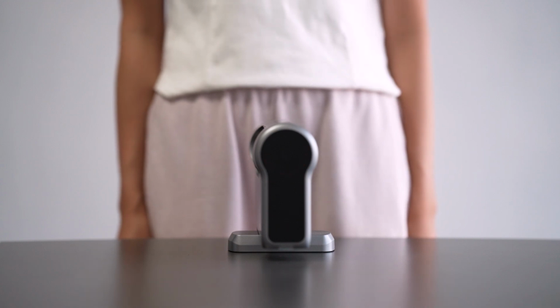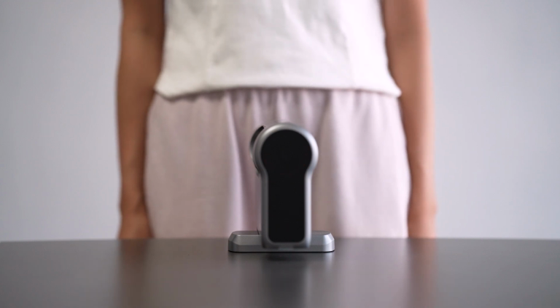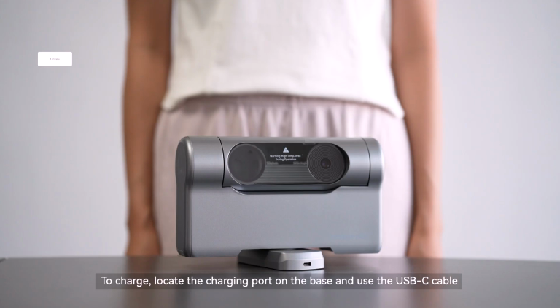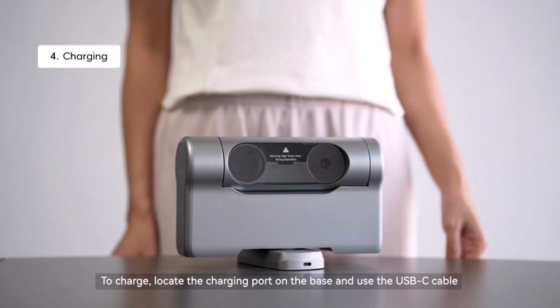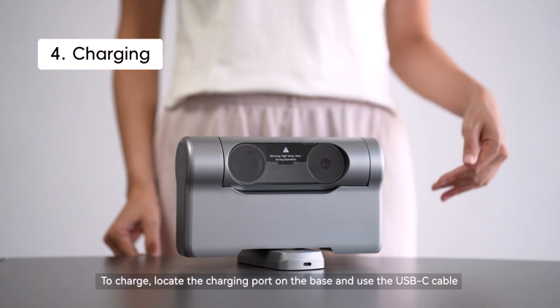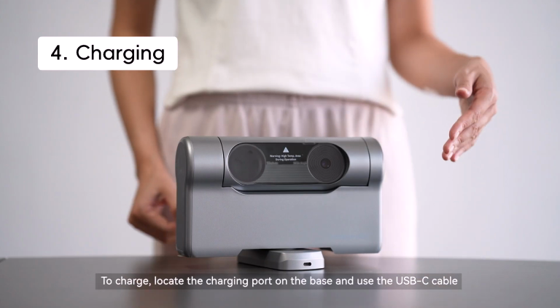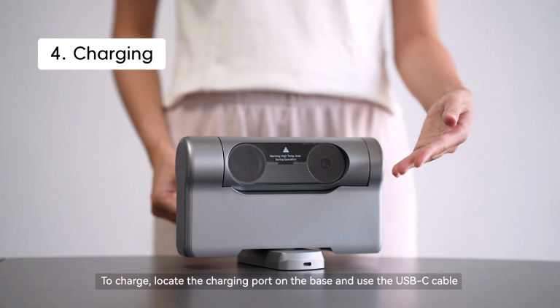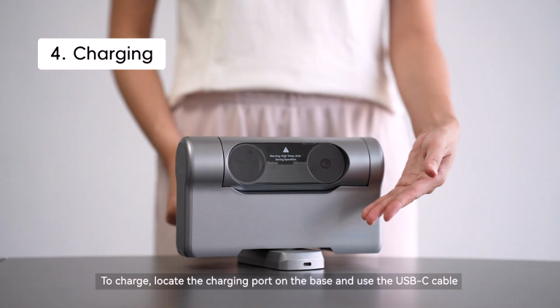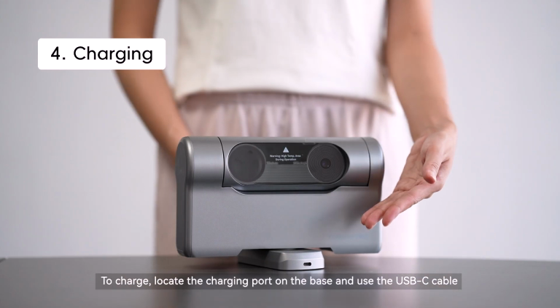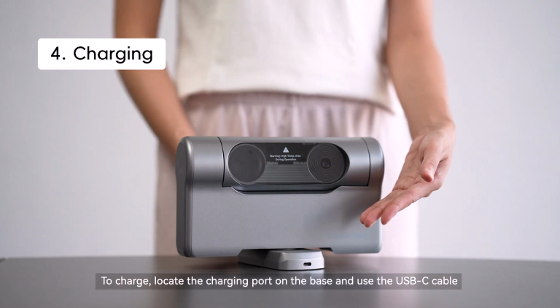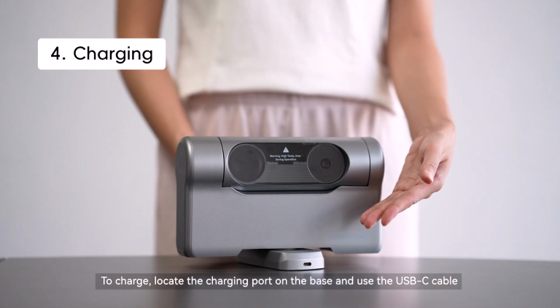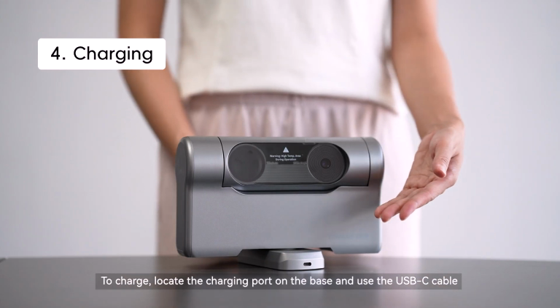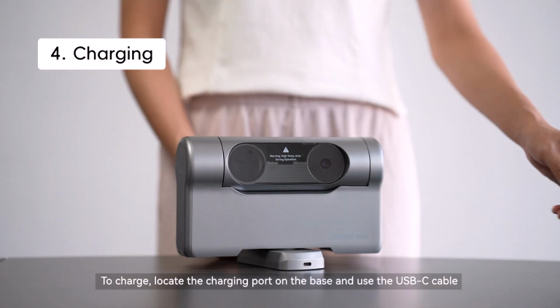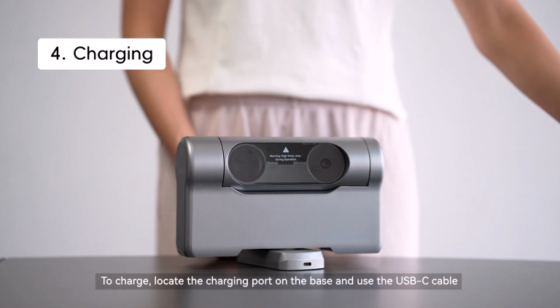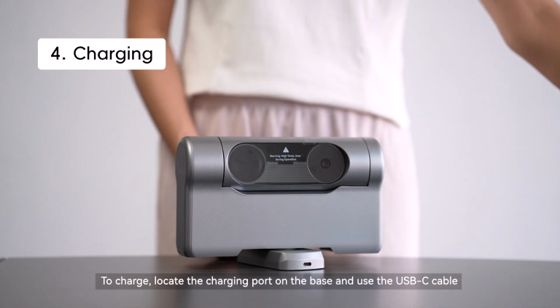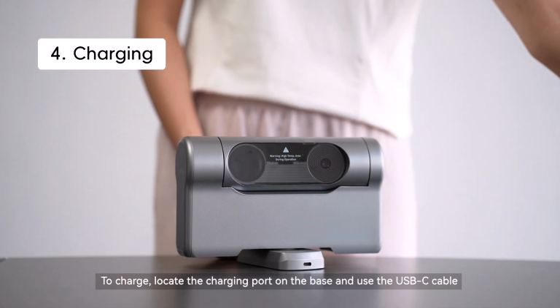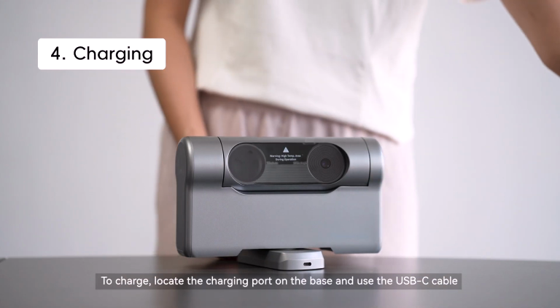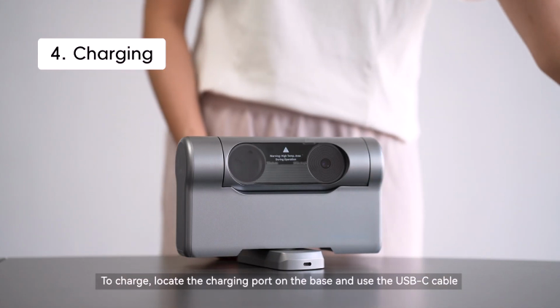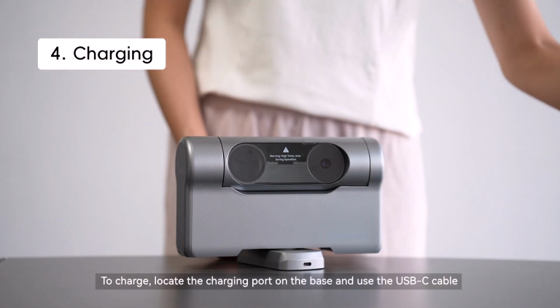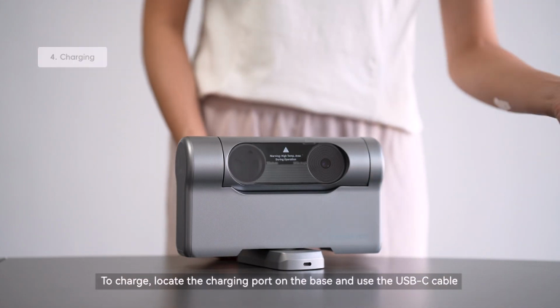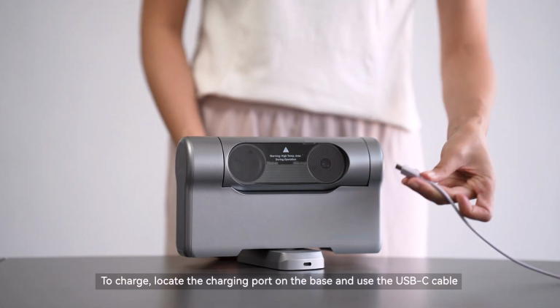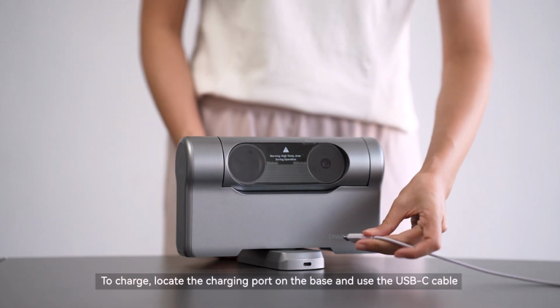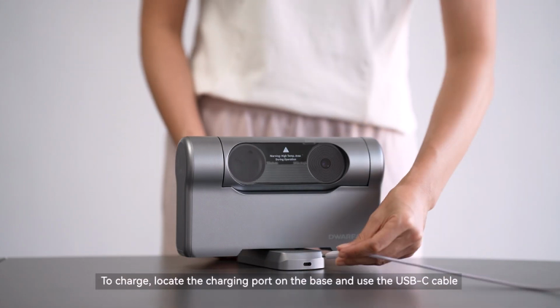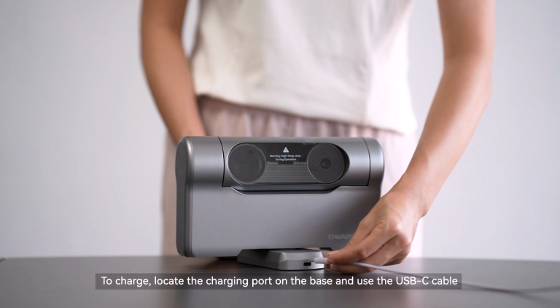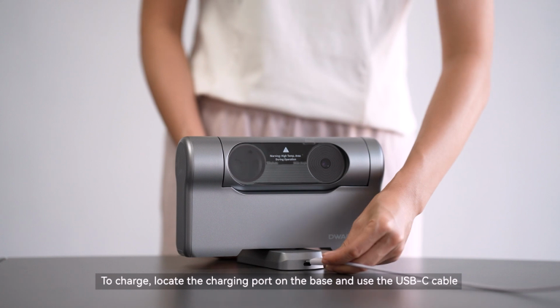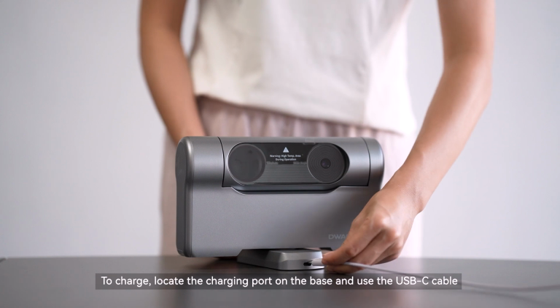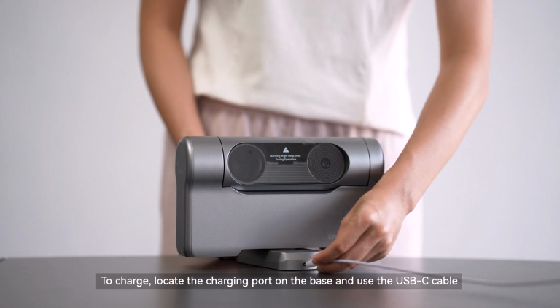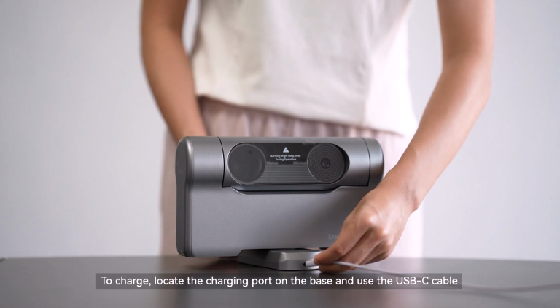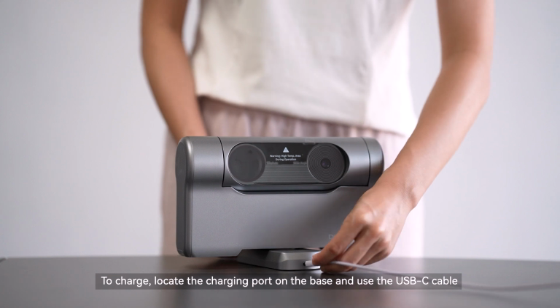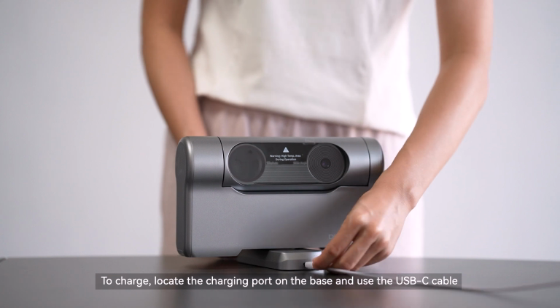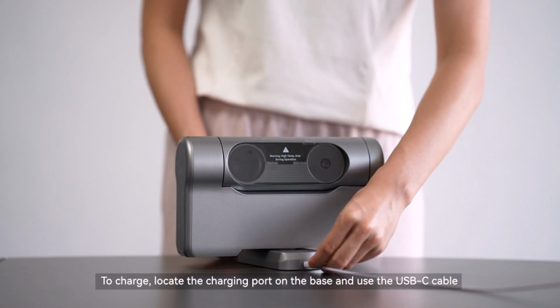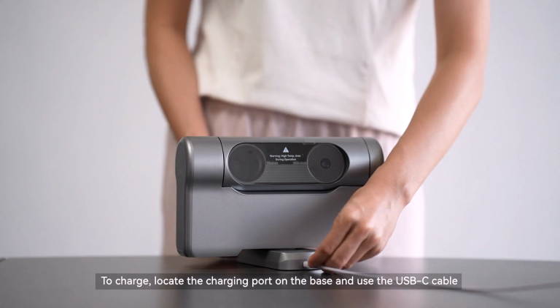To charge, locate the charging port on the base and use the USB-C cable.